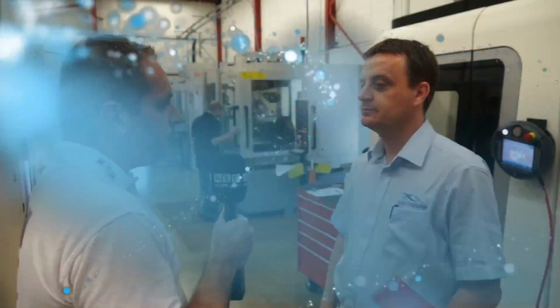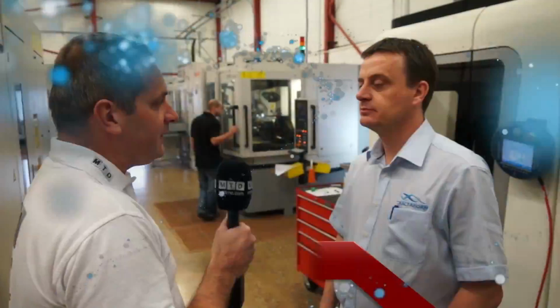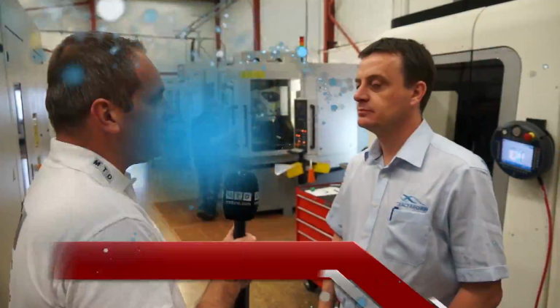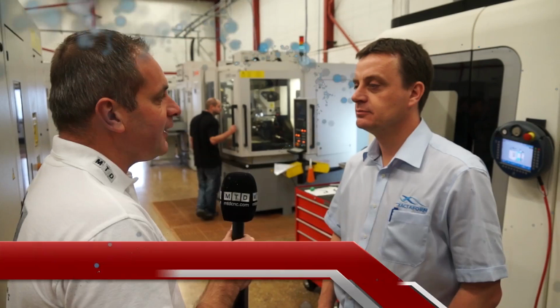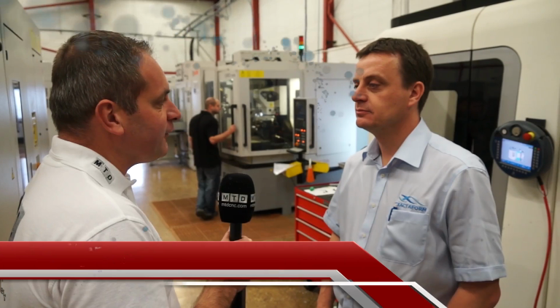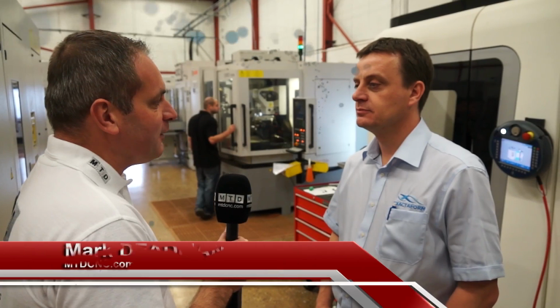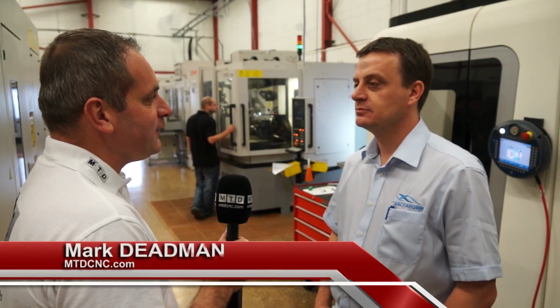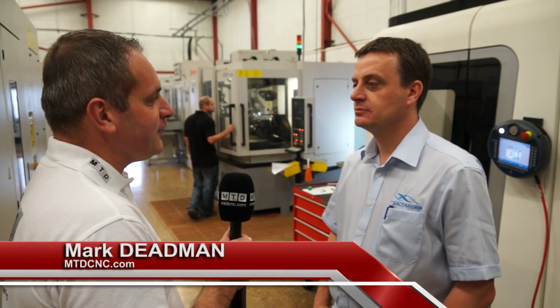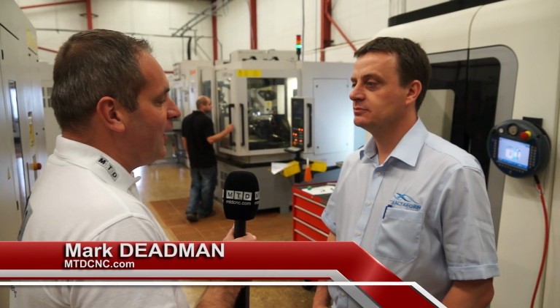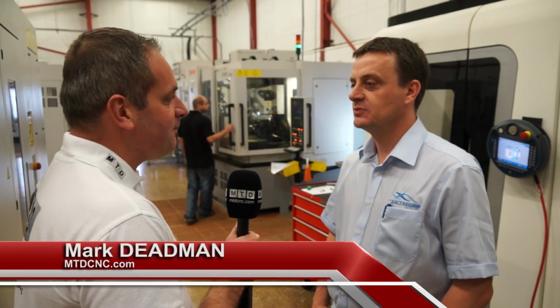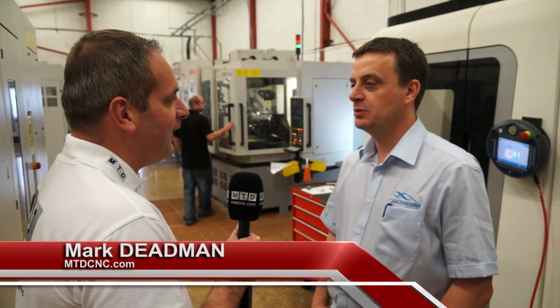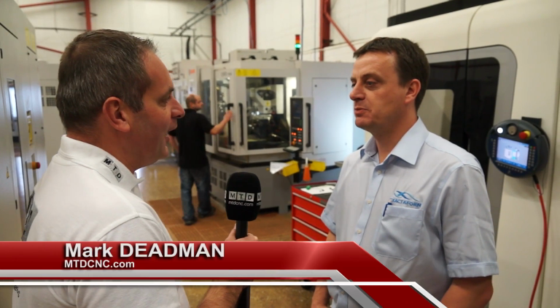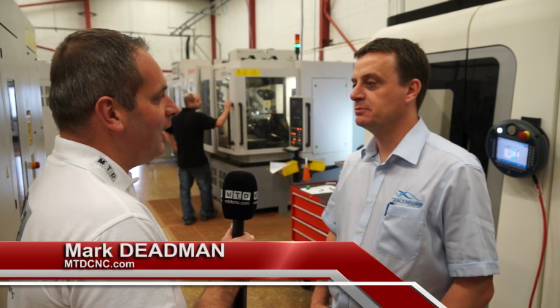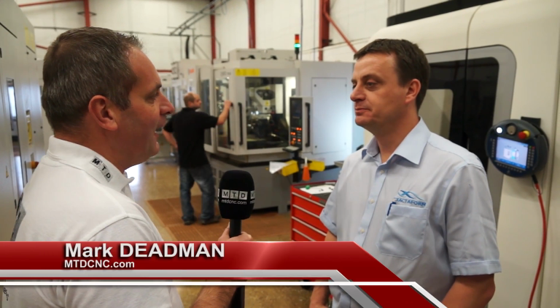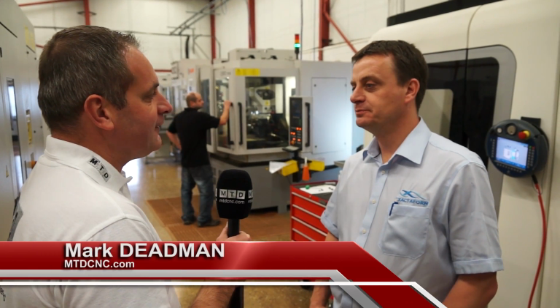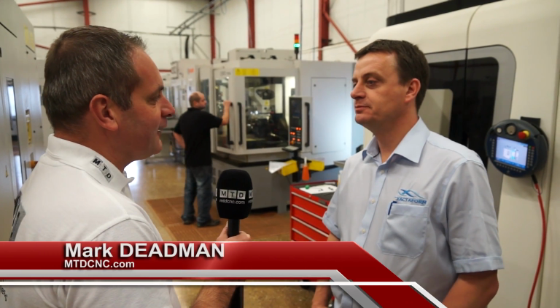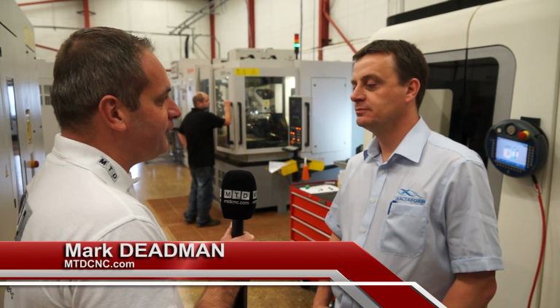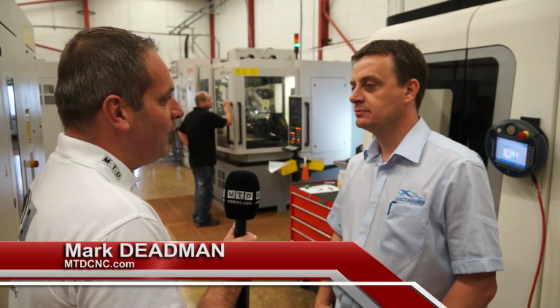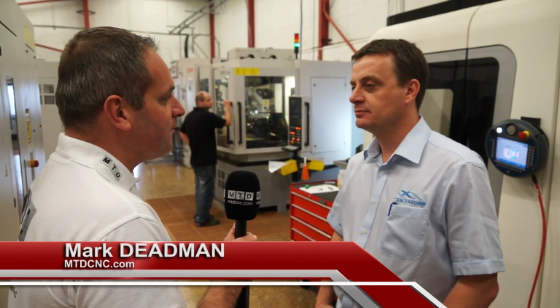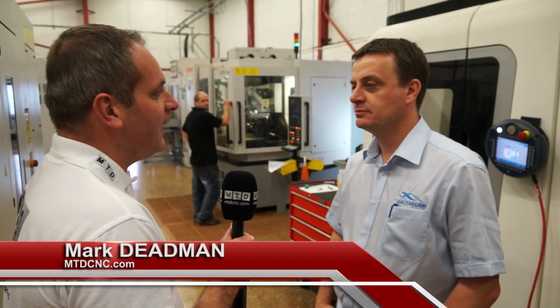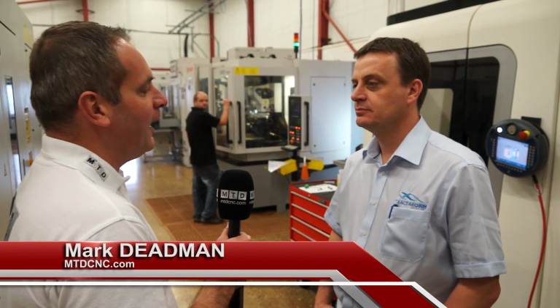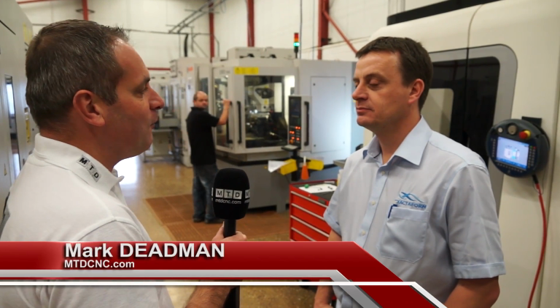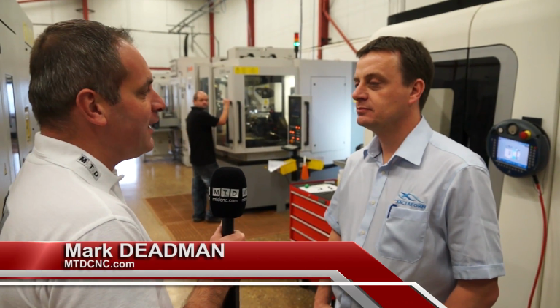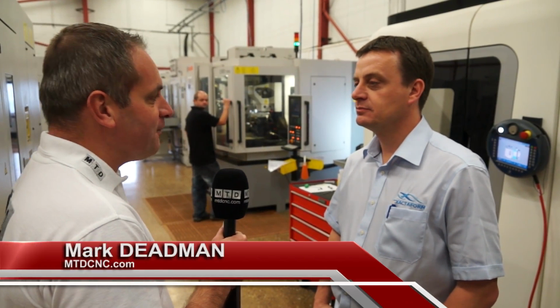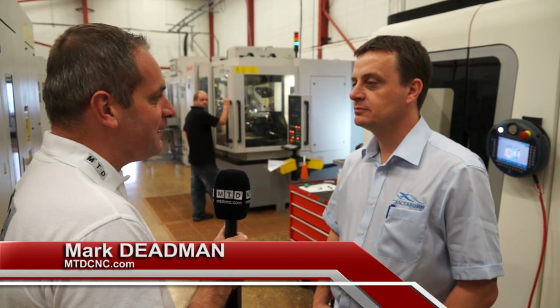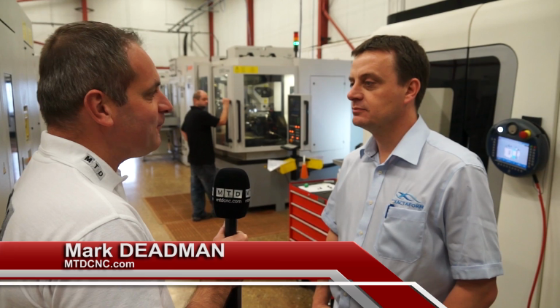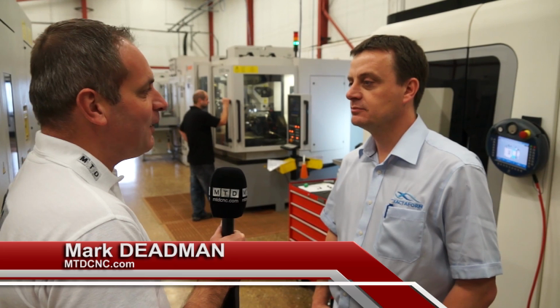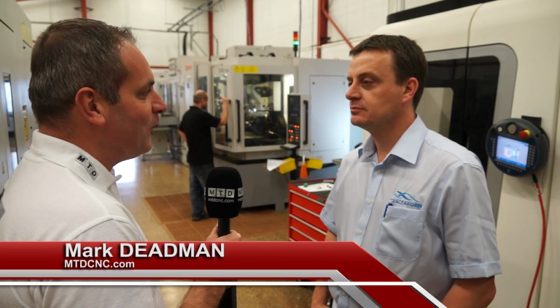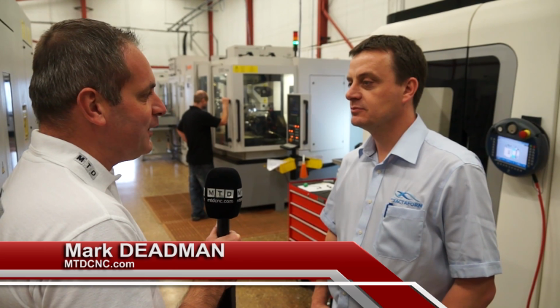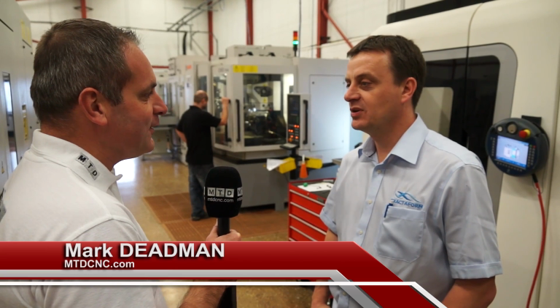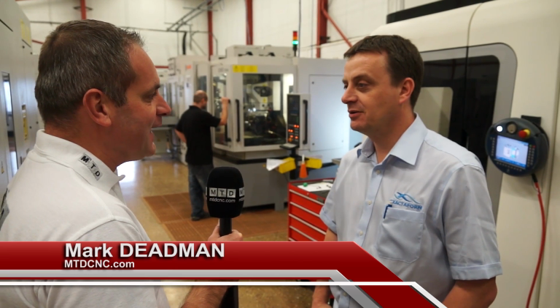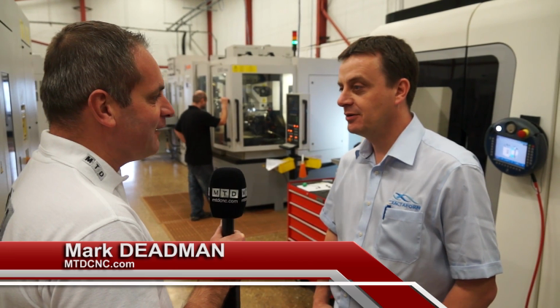Peter, thanks very much for your time. Exactoform — where have you been and what are you doing now?